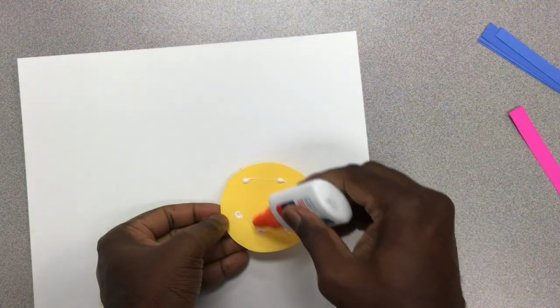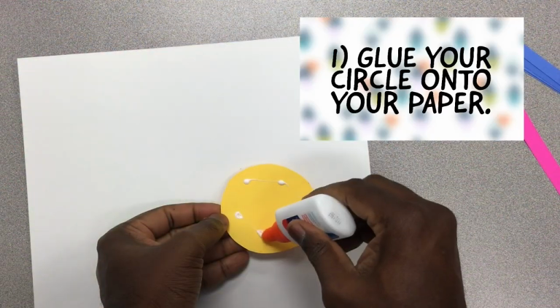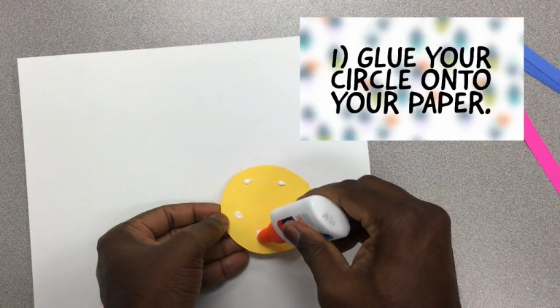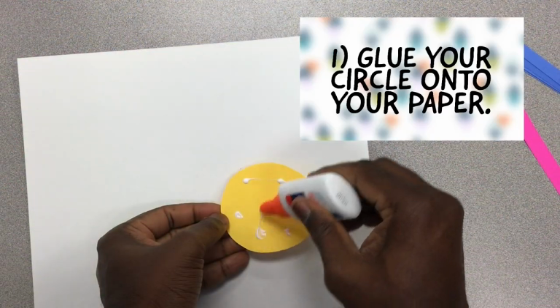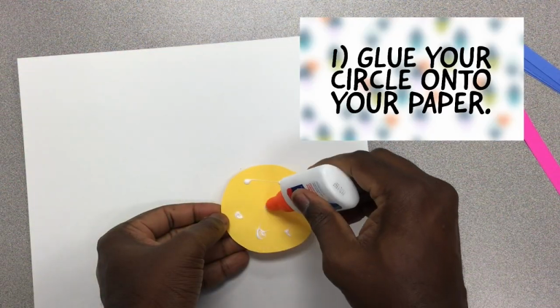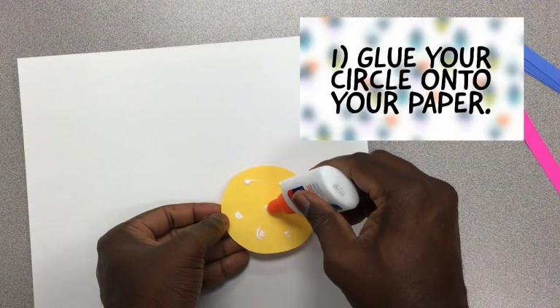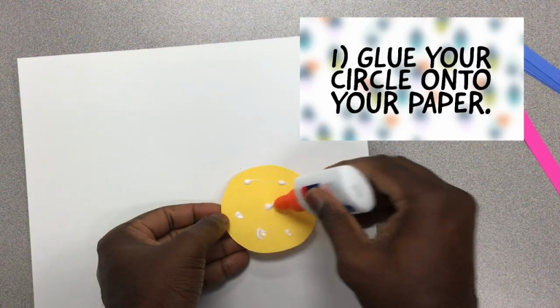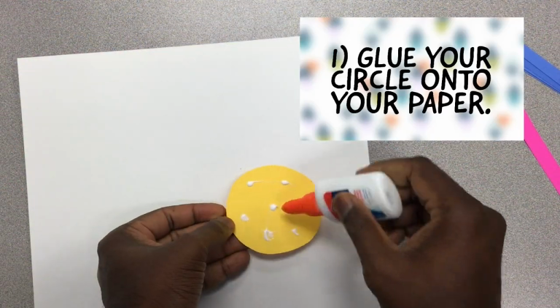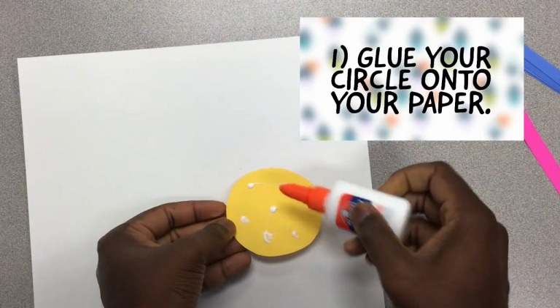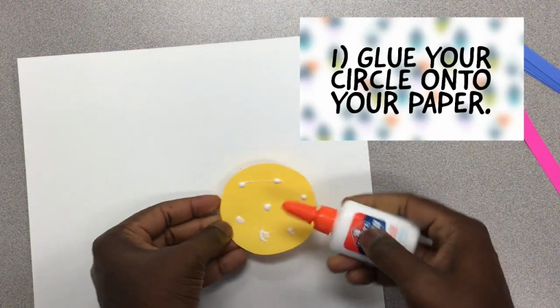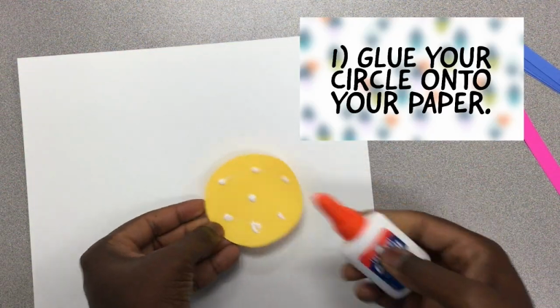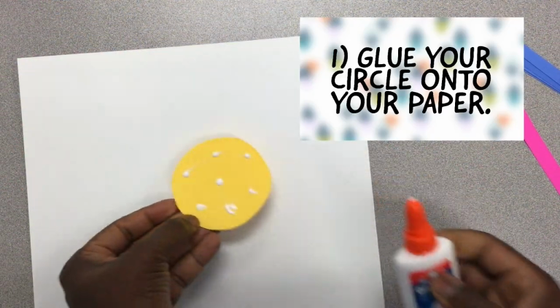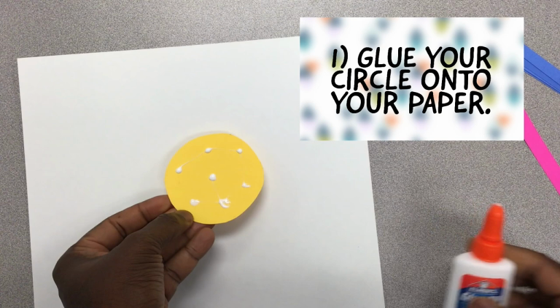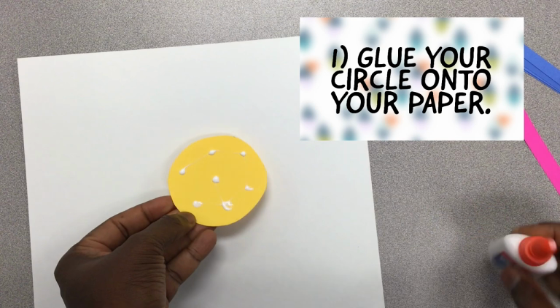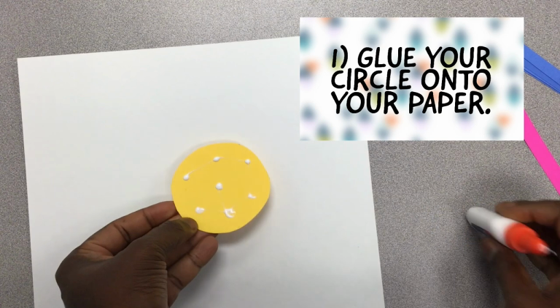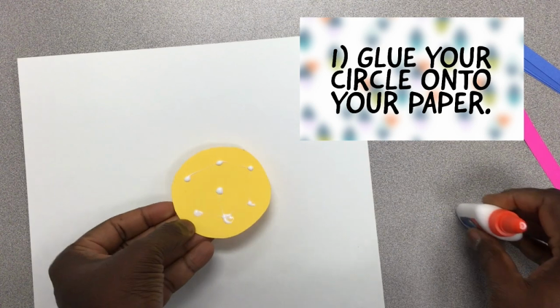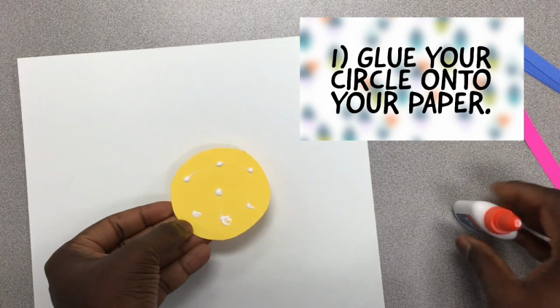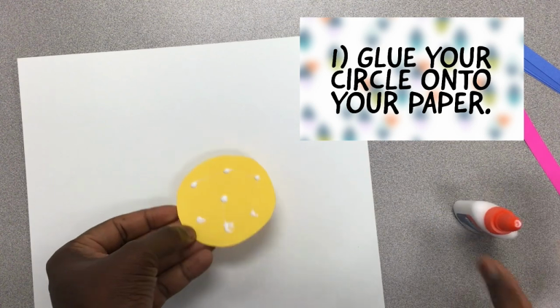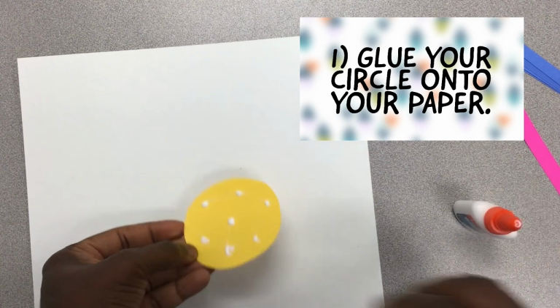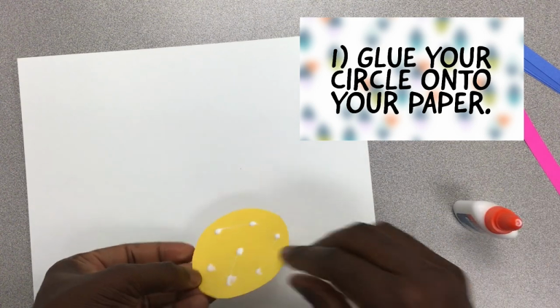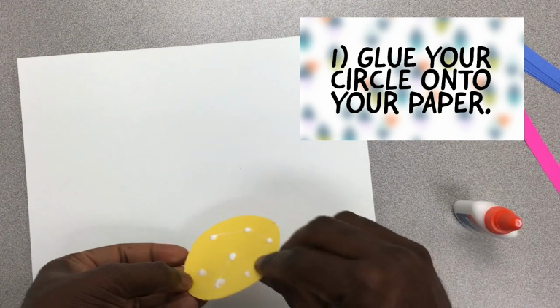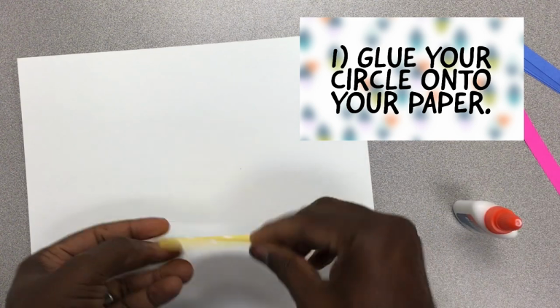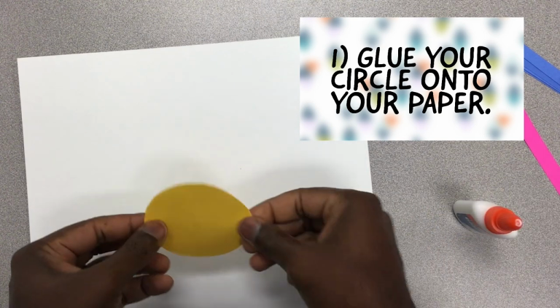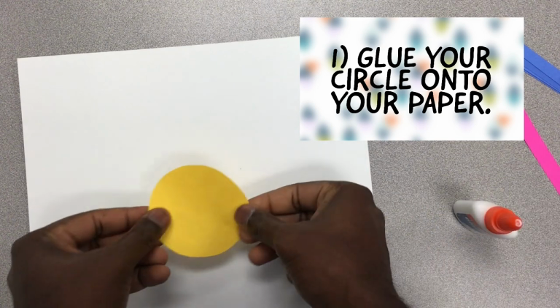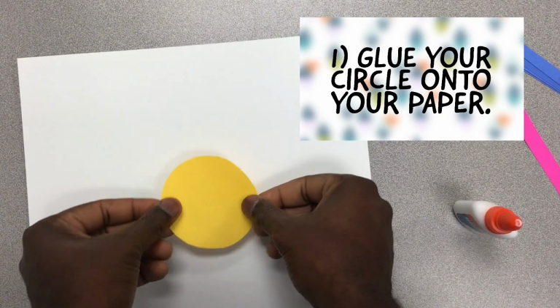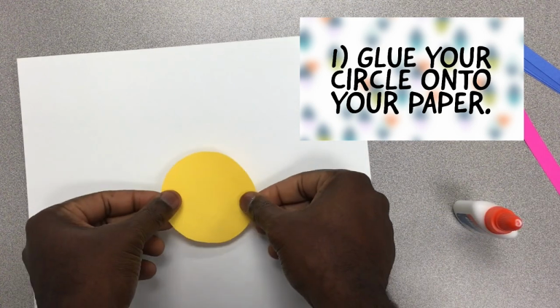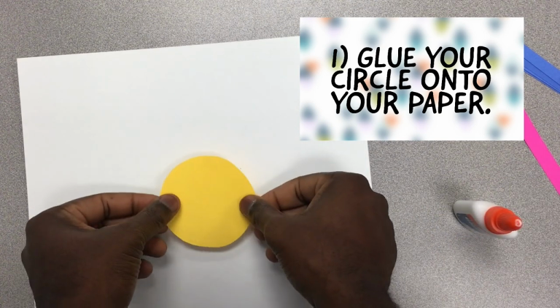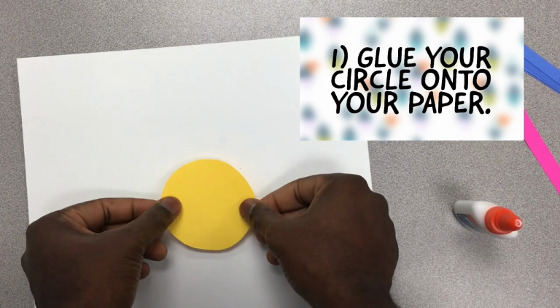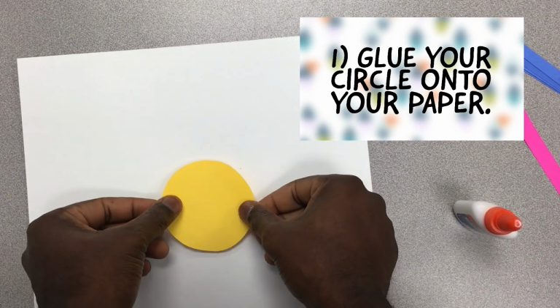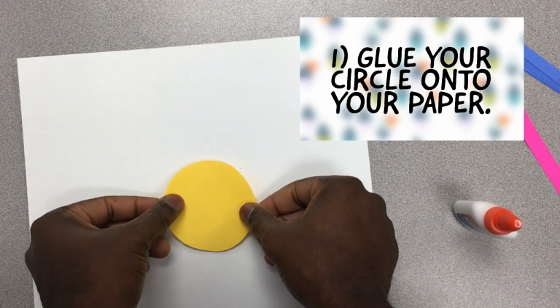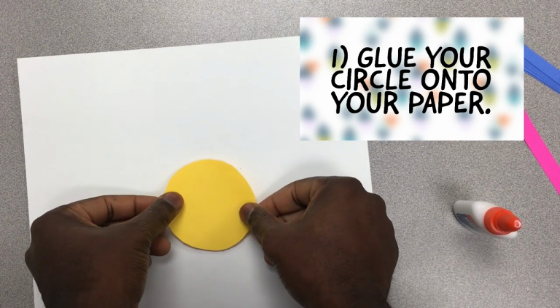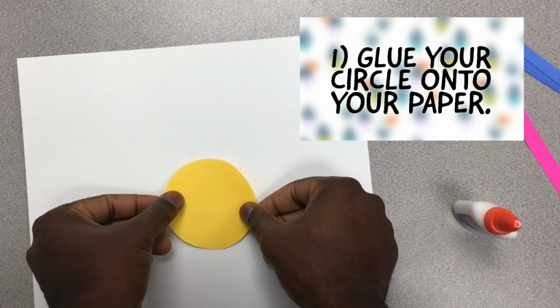Use the glue stick or liquid glue to place your circle on your paper. It doesn't have to be in the middle.